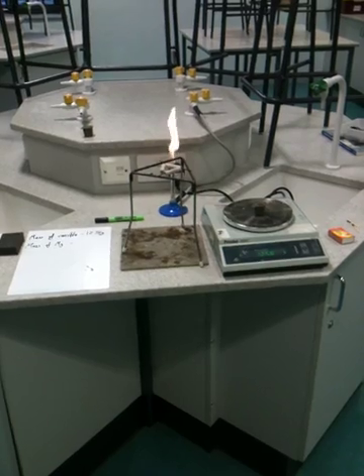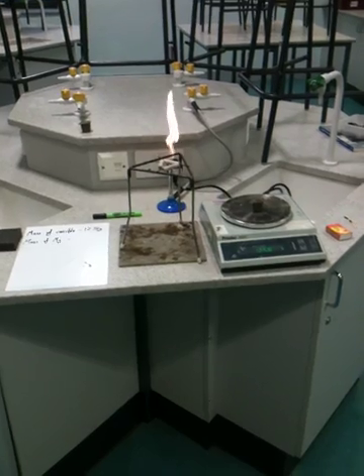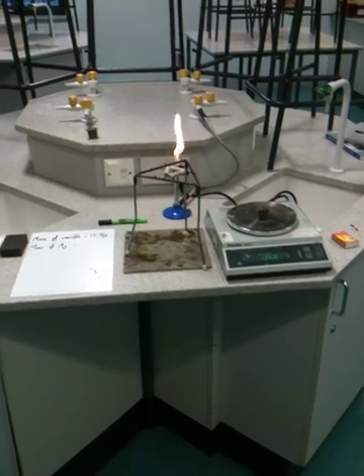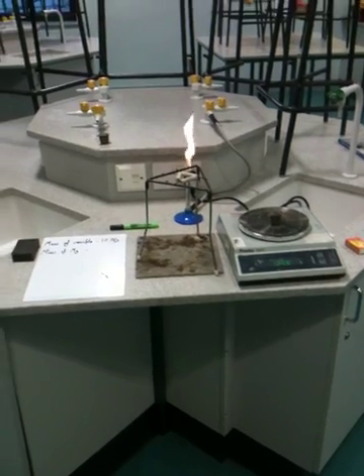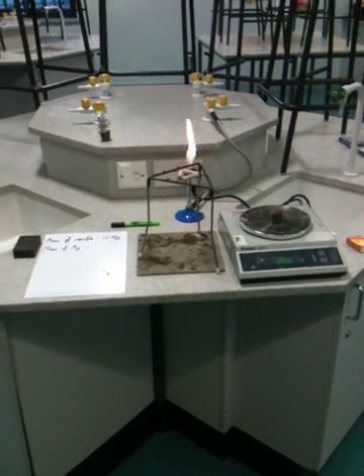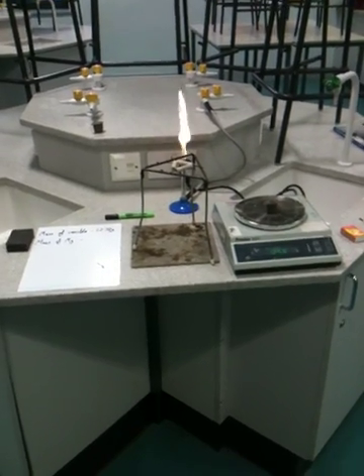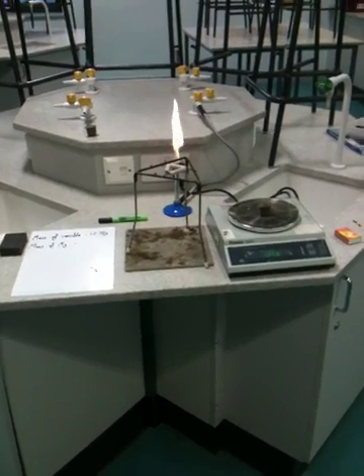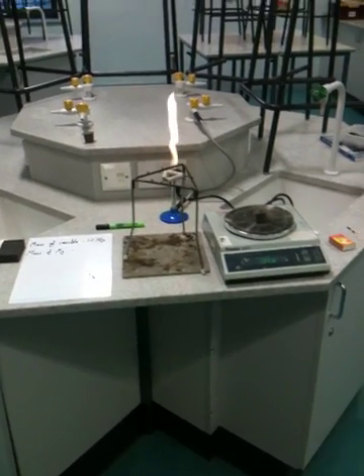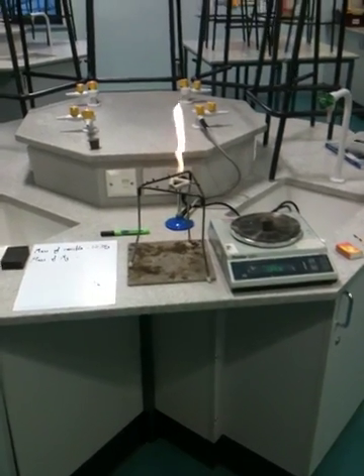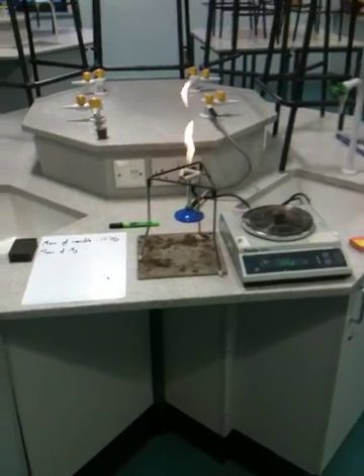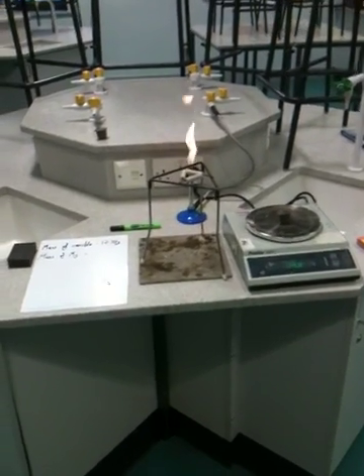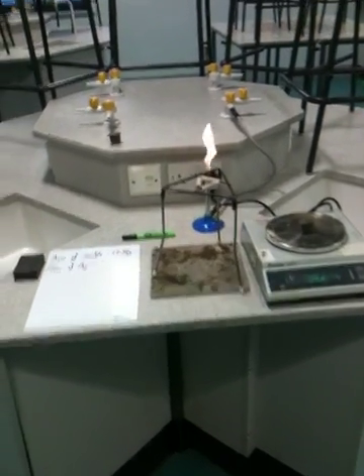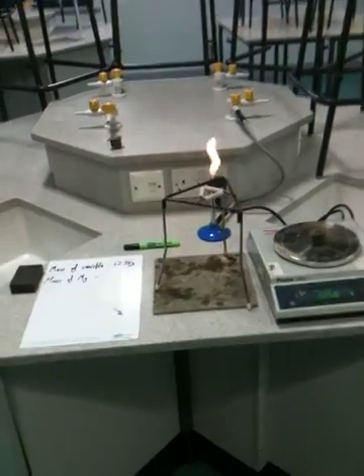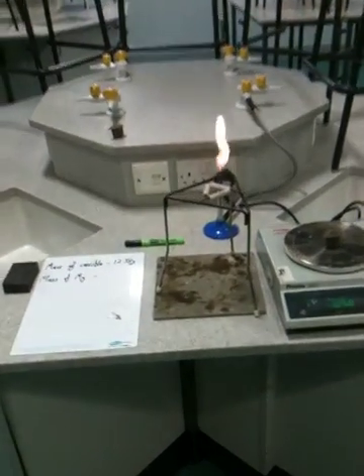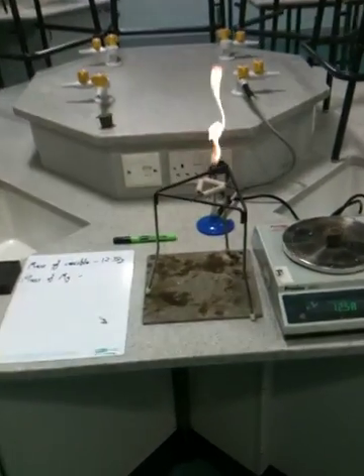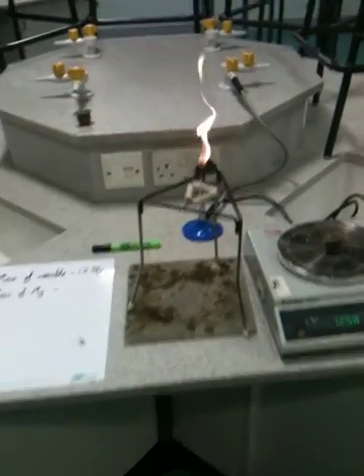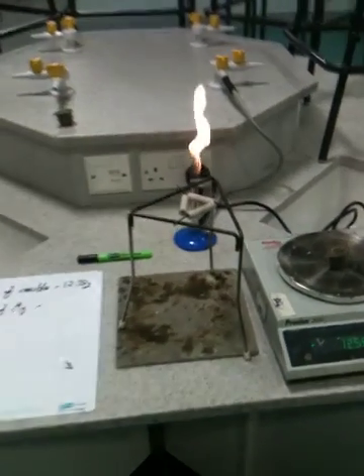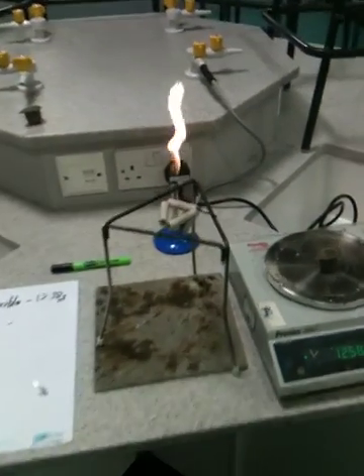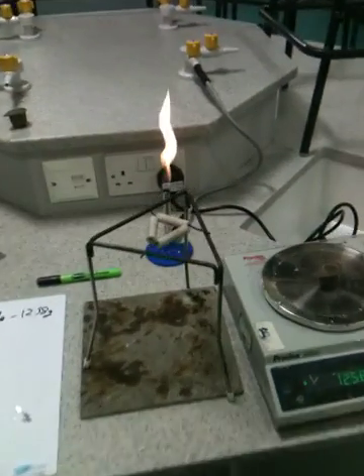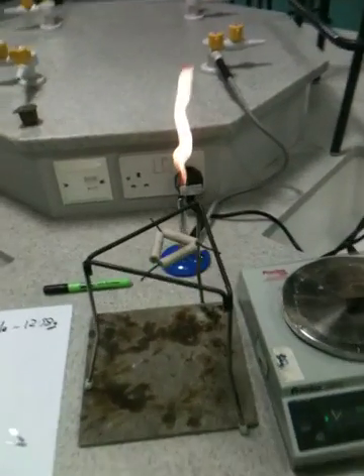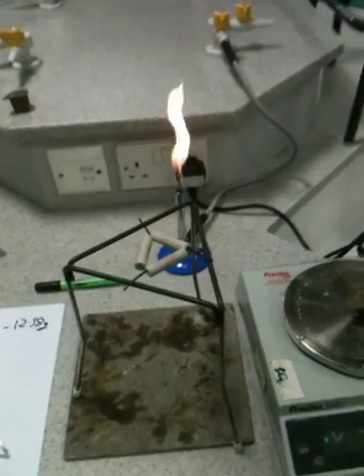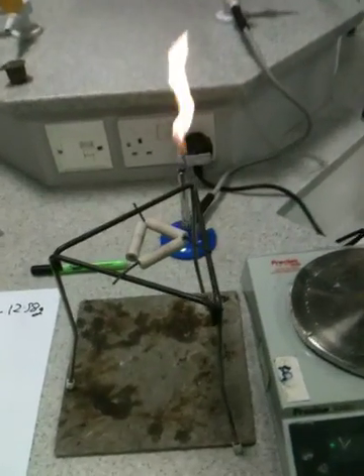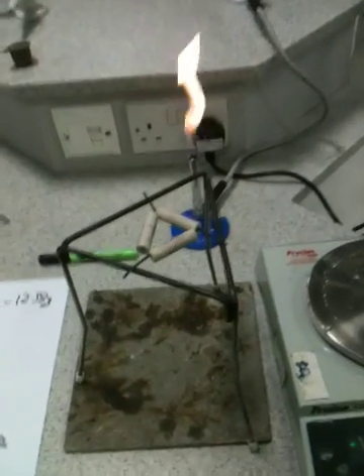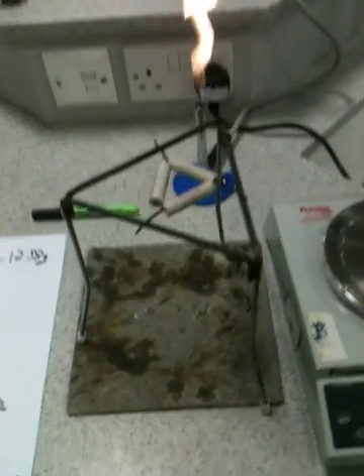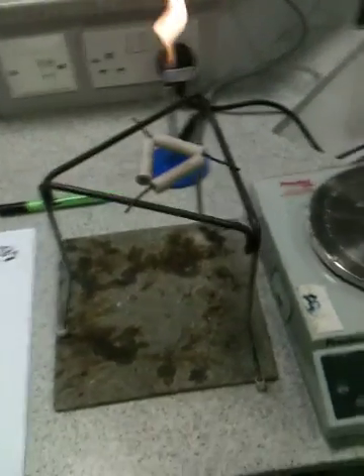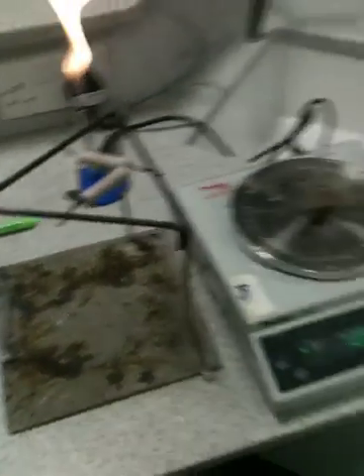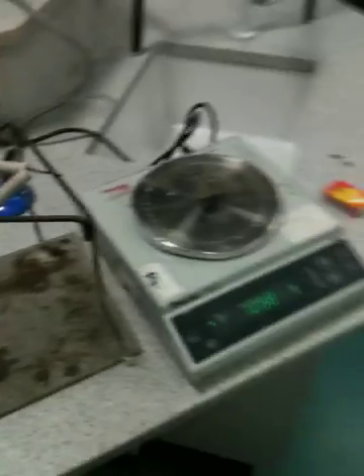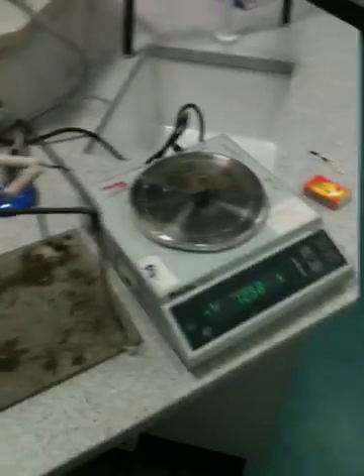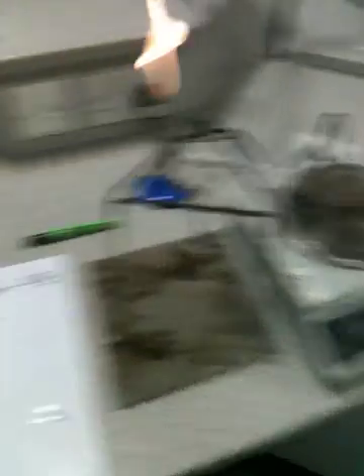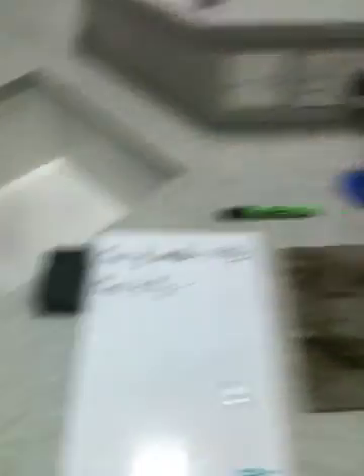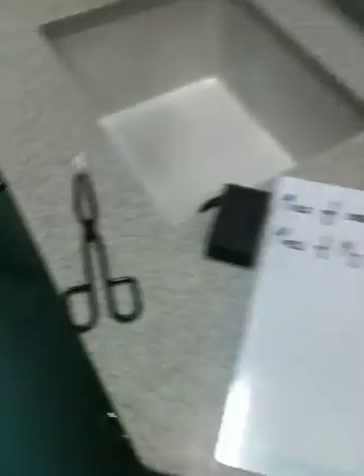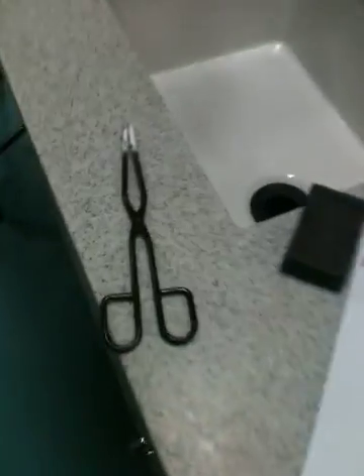Morning Year 10, it is experiment time — oh yeah! Let's get over here and have a look at some of the equipment you're going to be using.